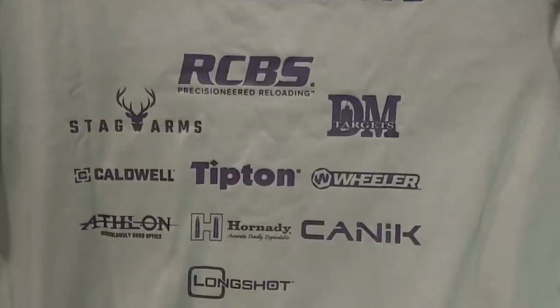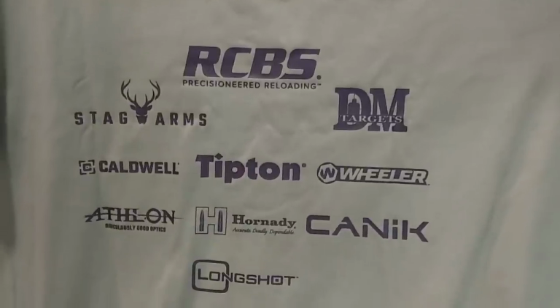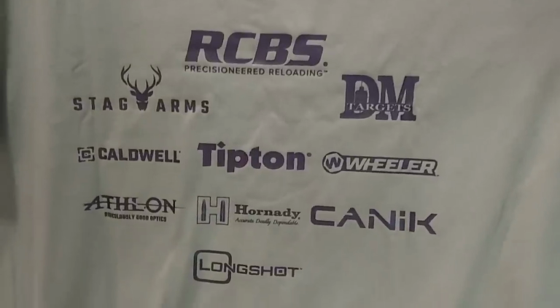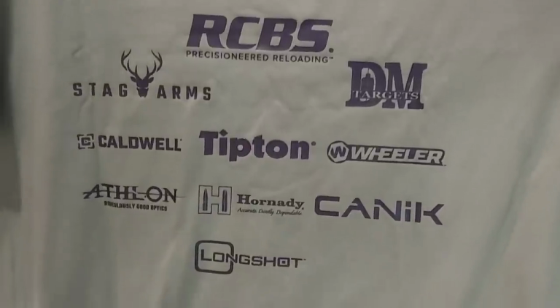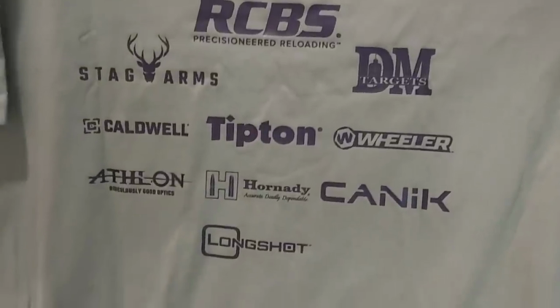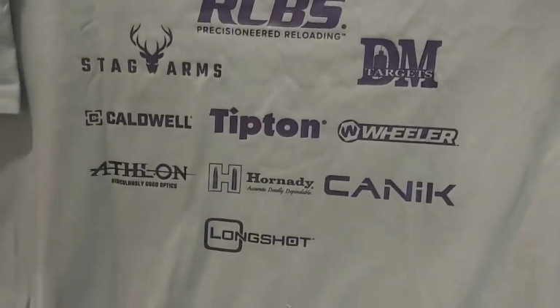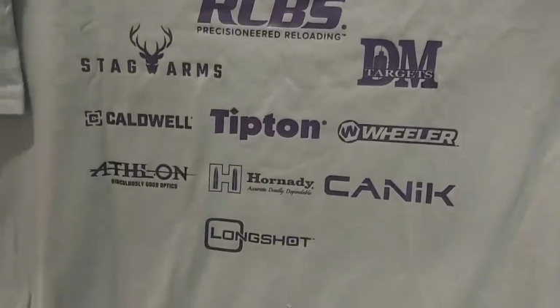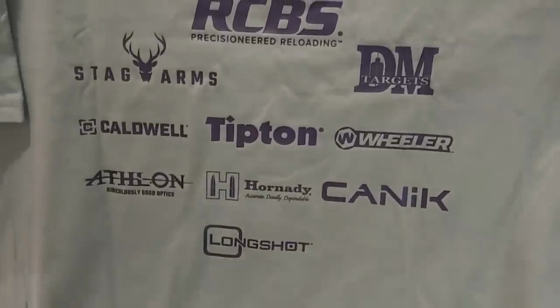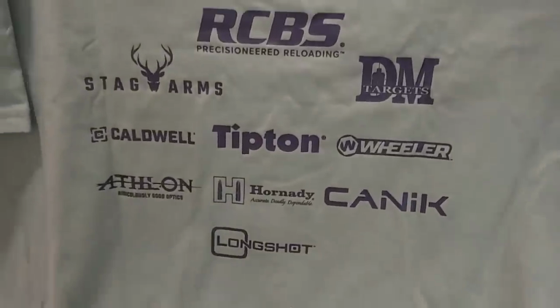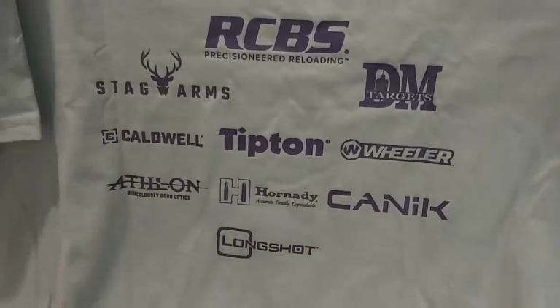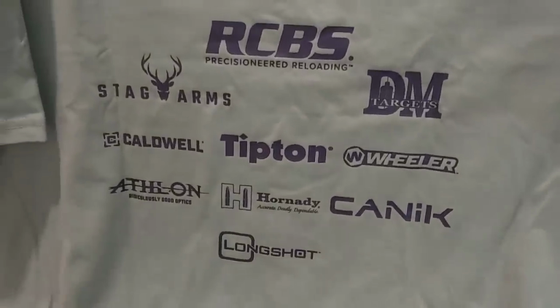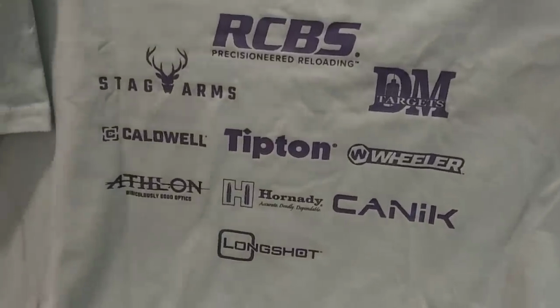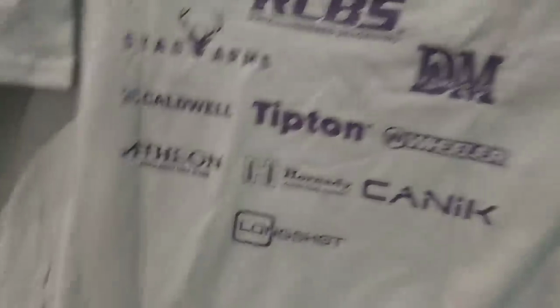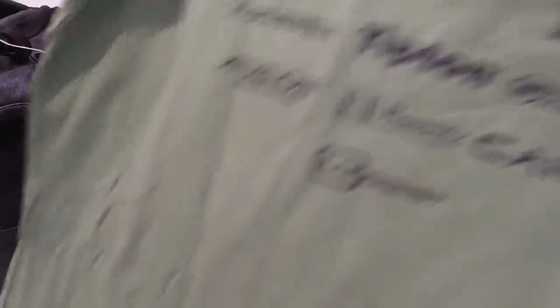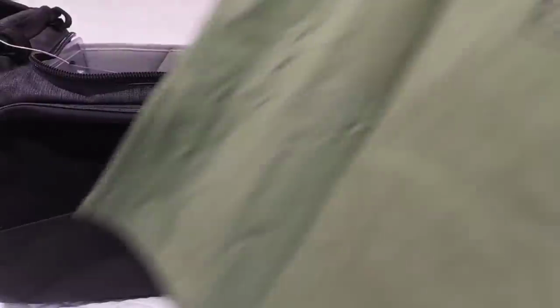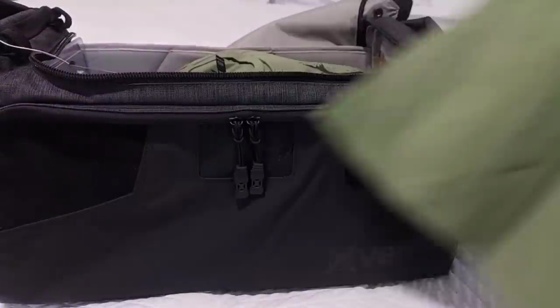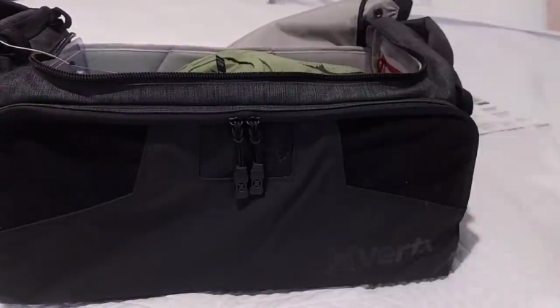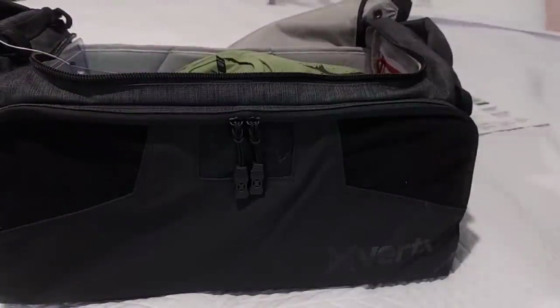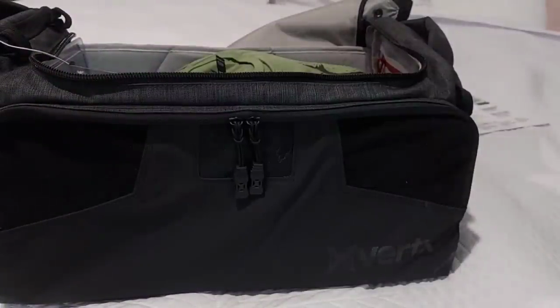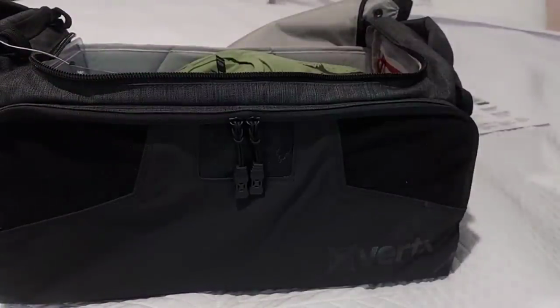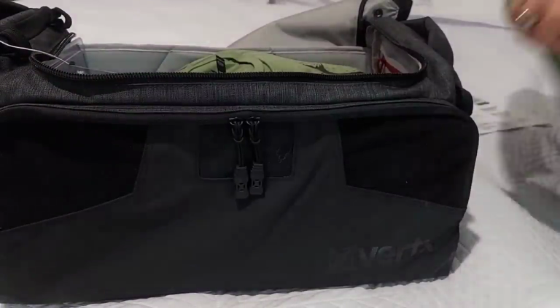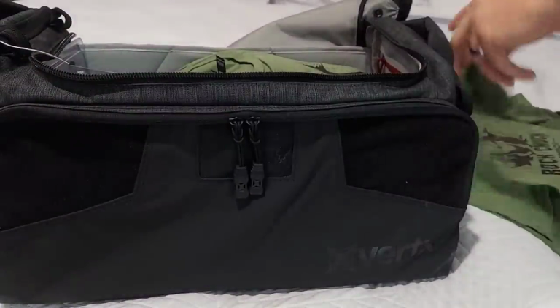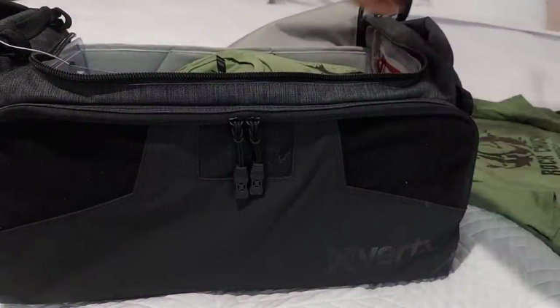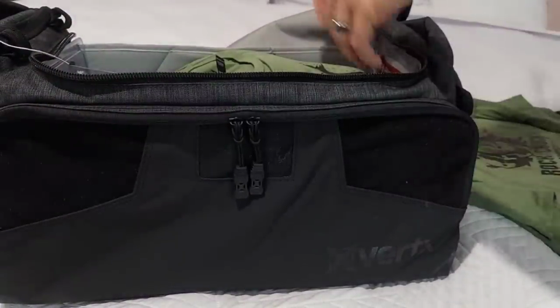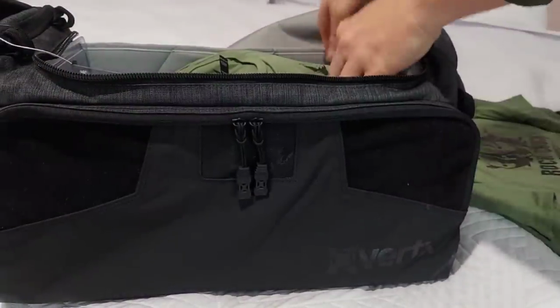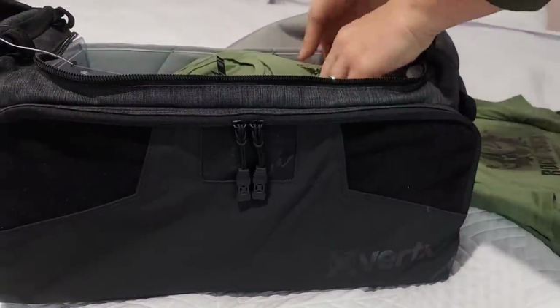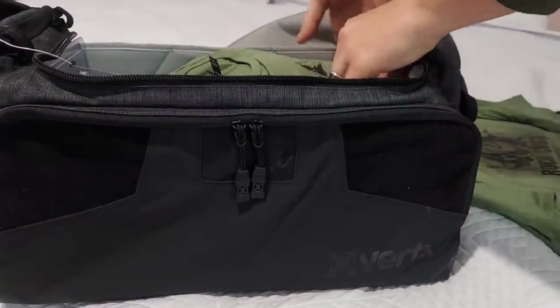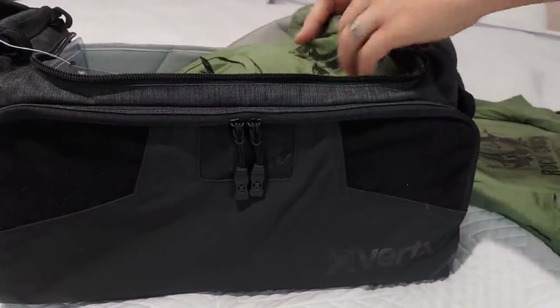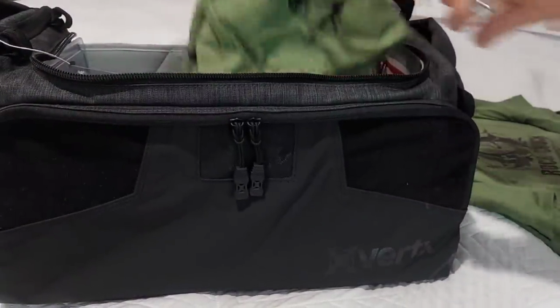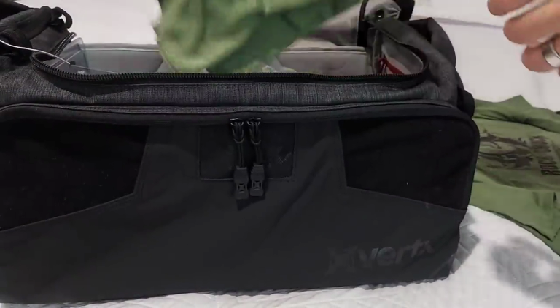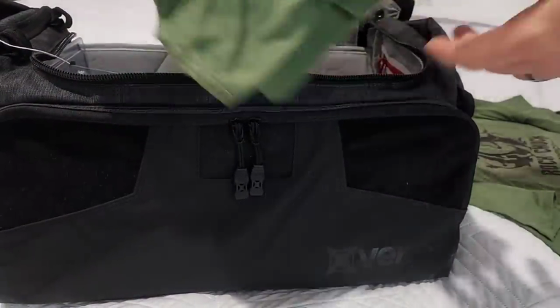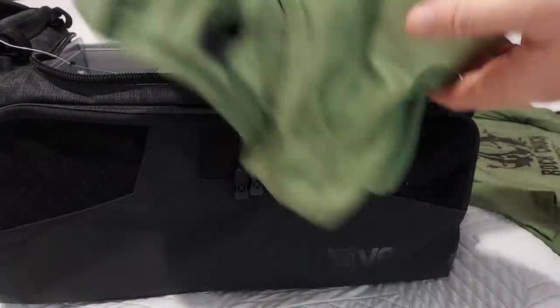It's got the sponsors on there. Very, very cool. Set that over here and another shirt.